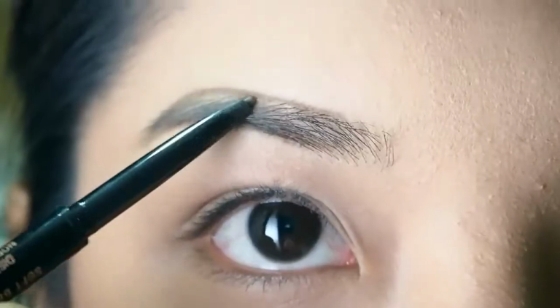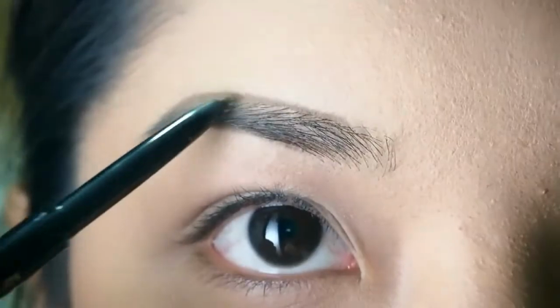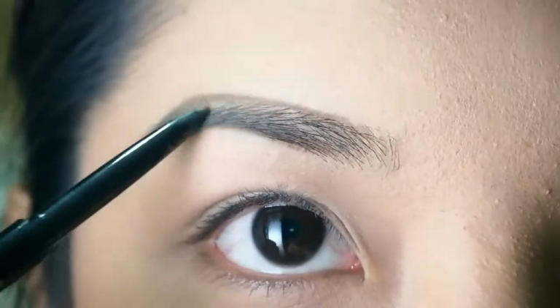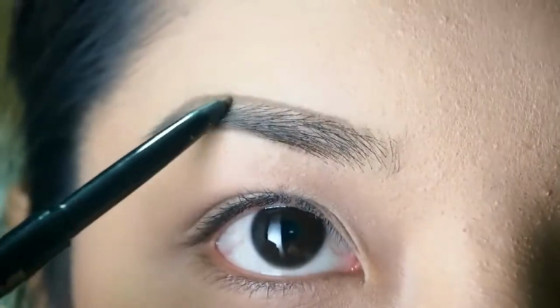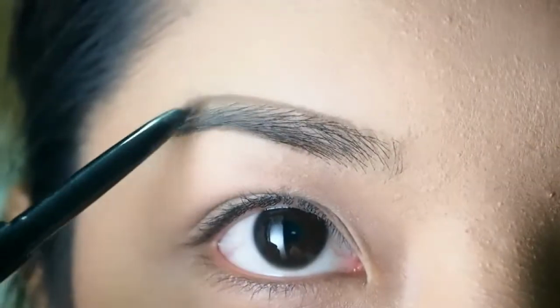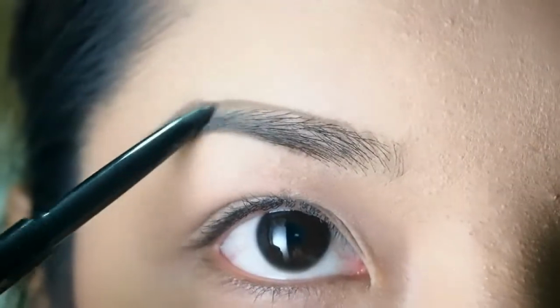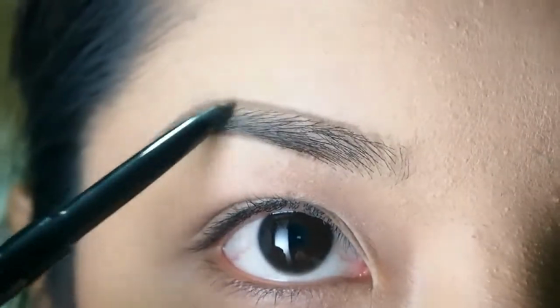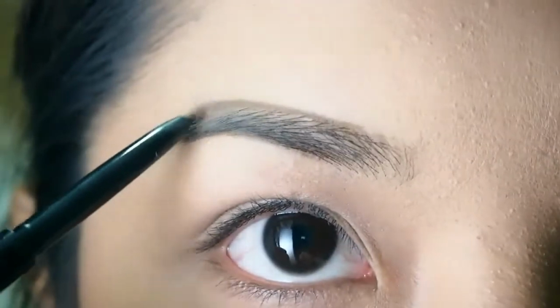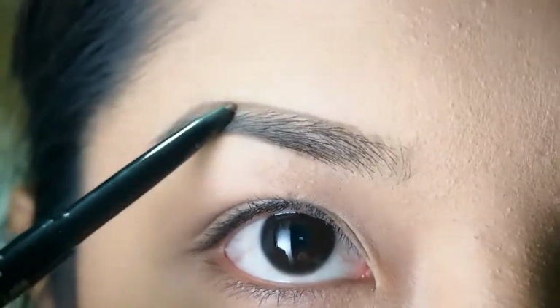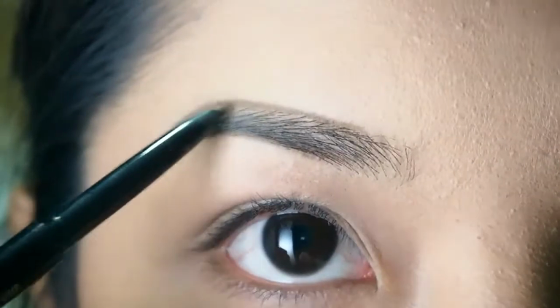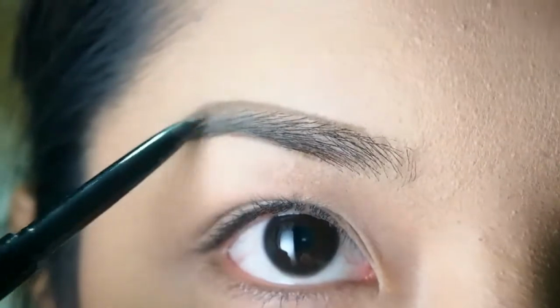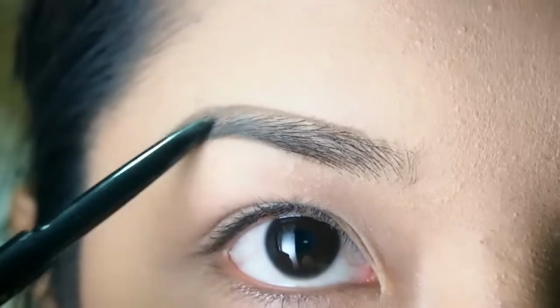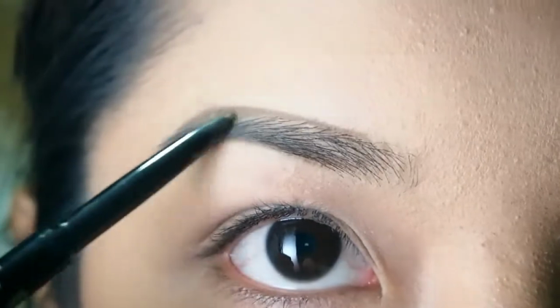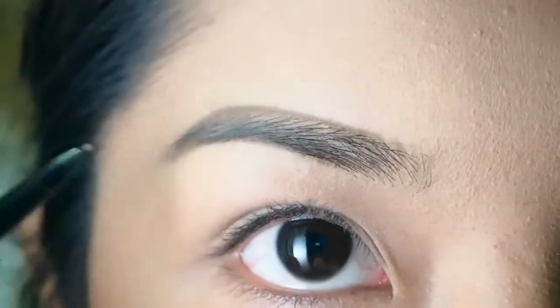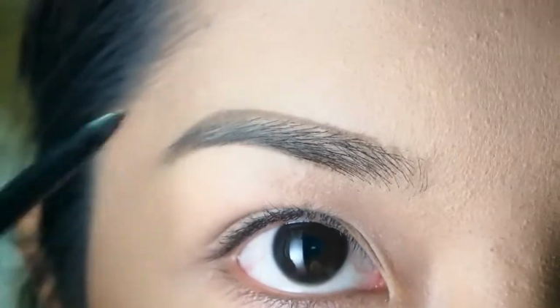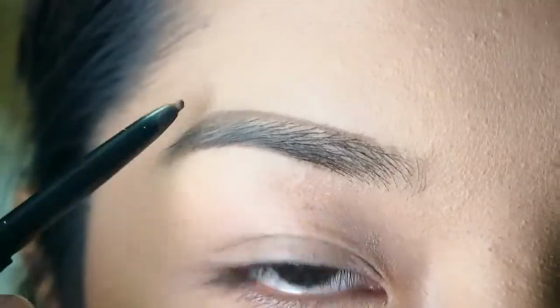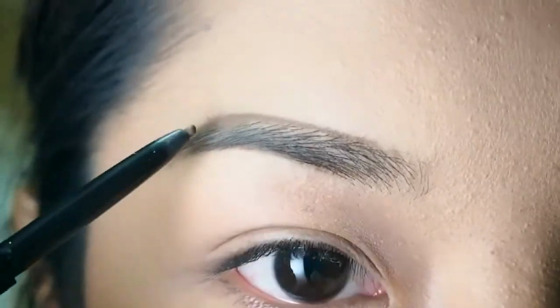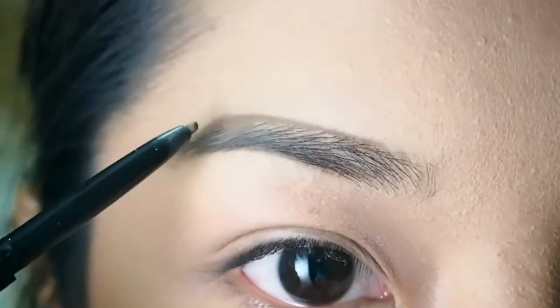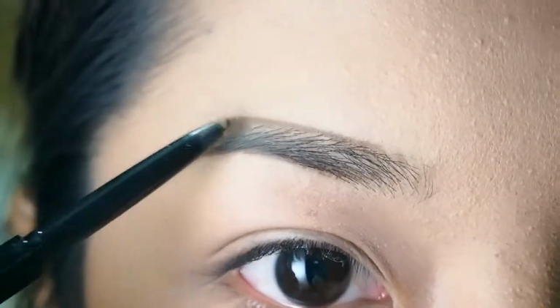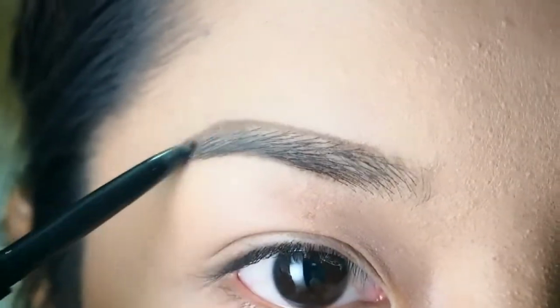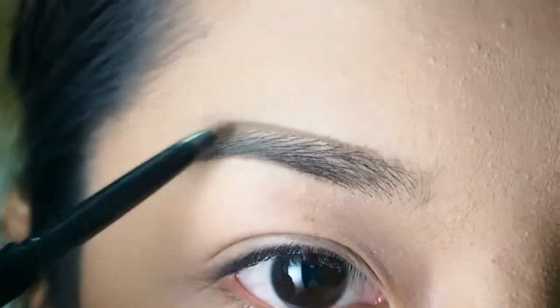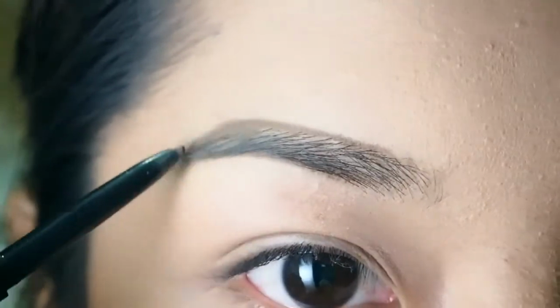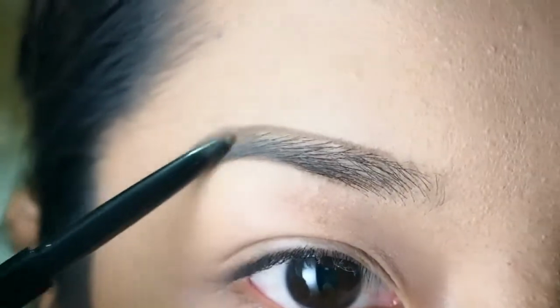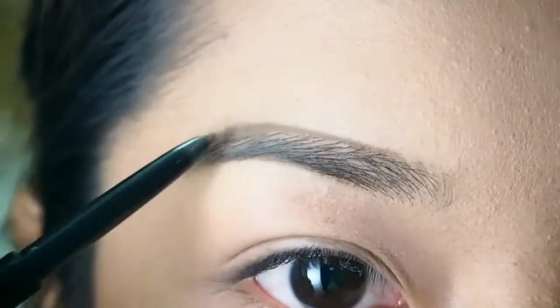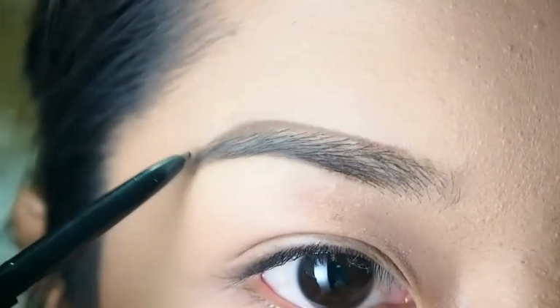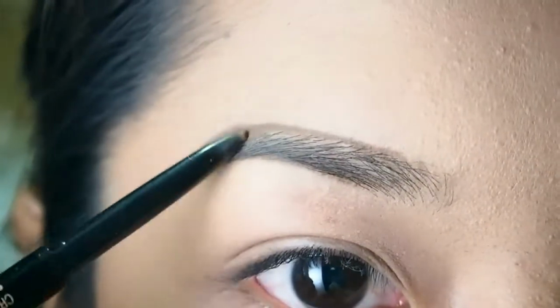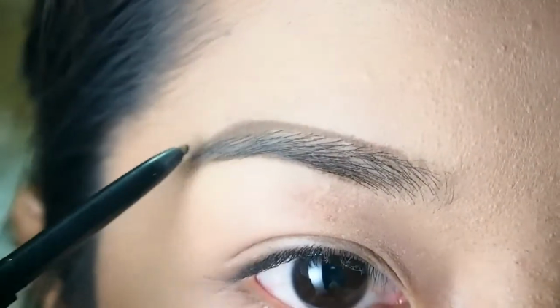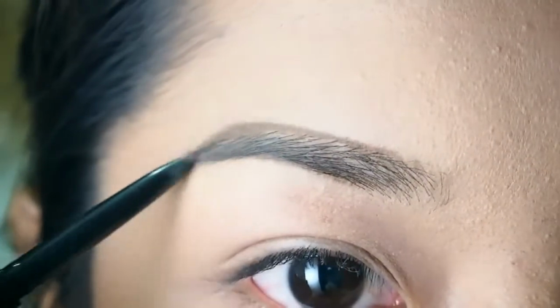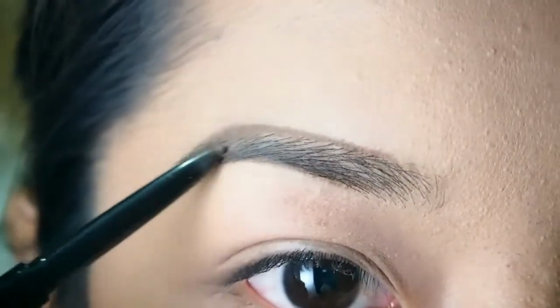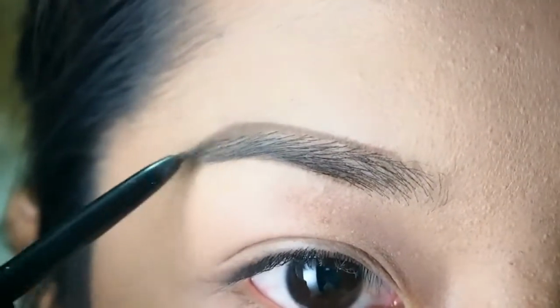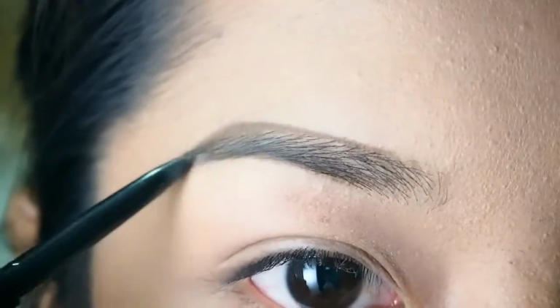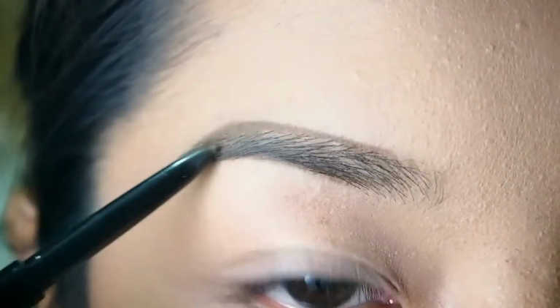Next I'm just lightly filling in the gaps on my brows.